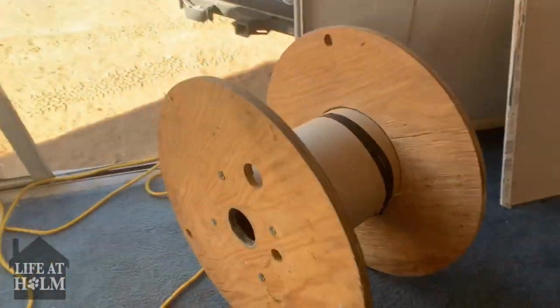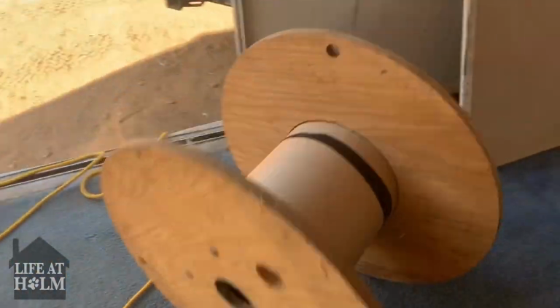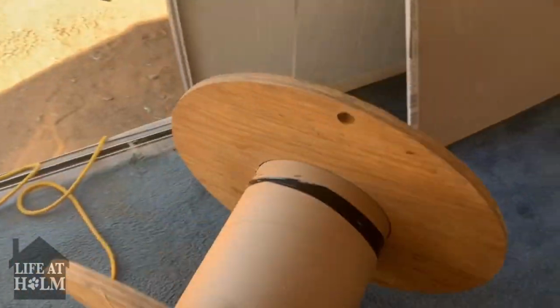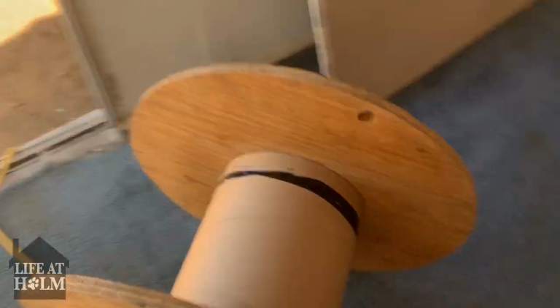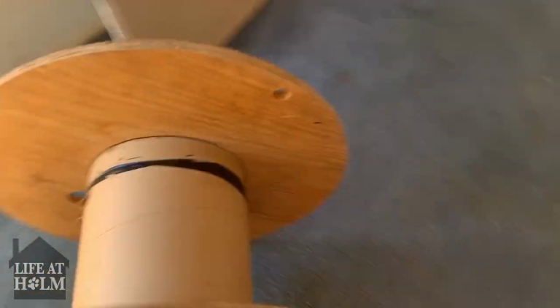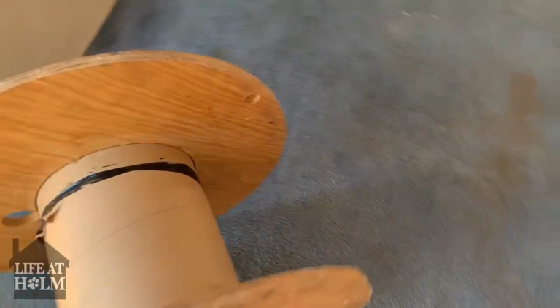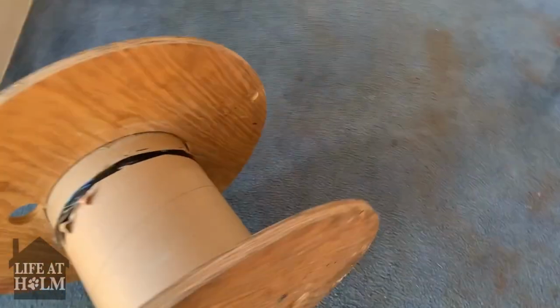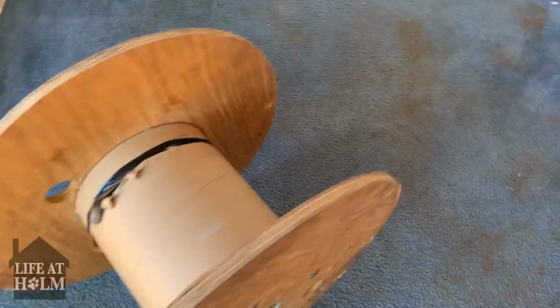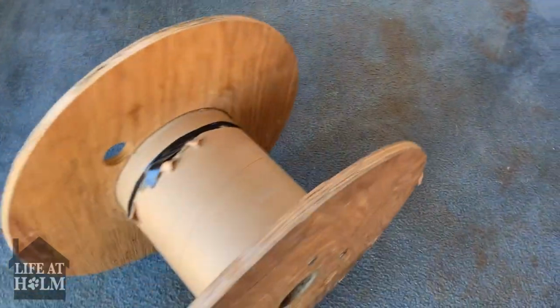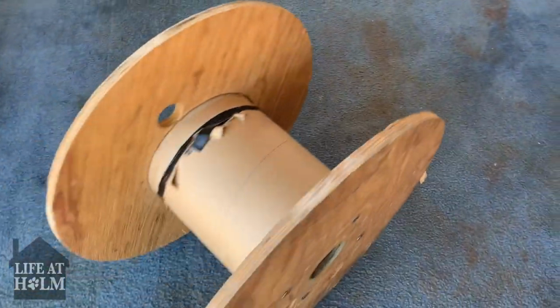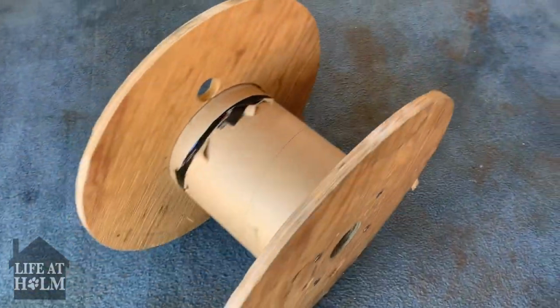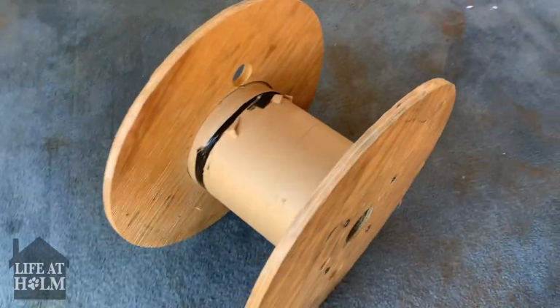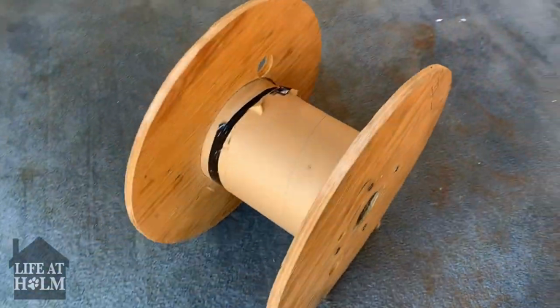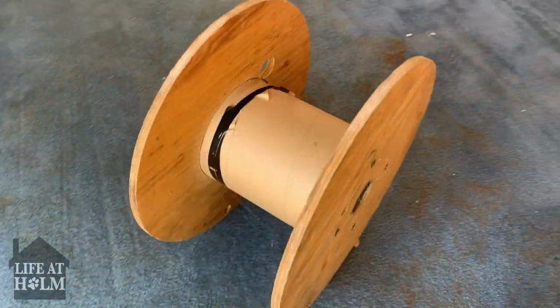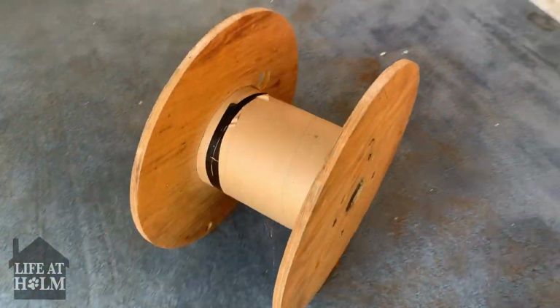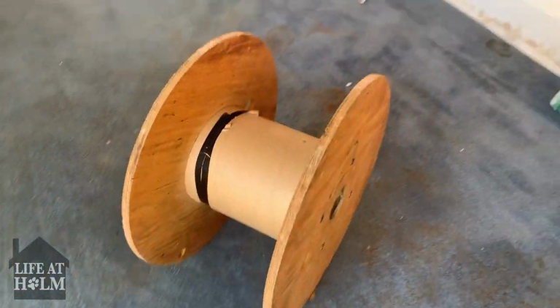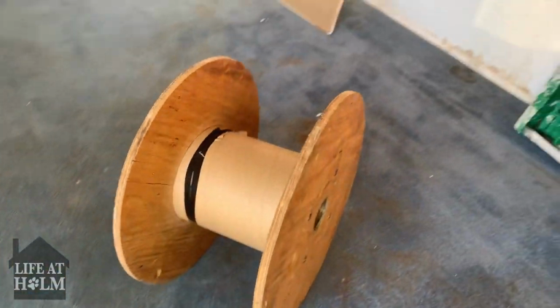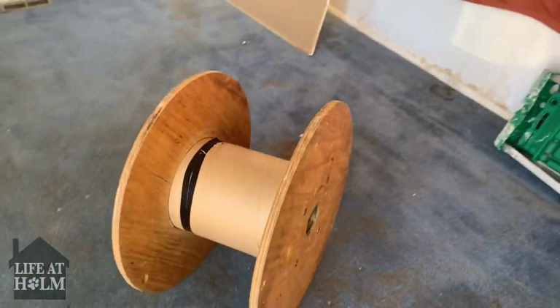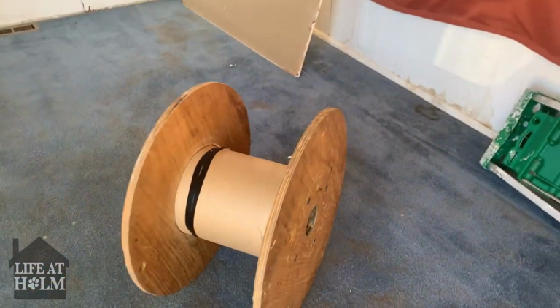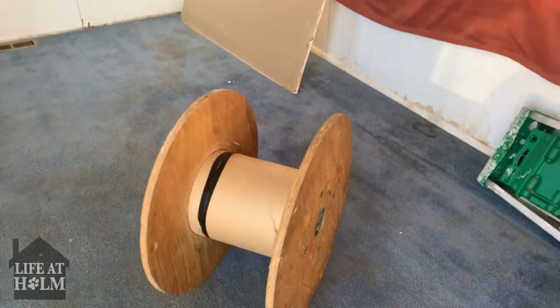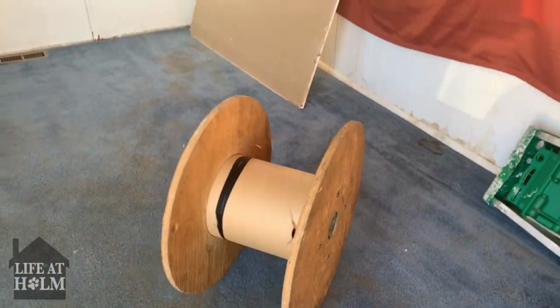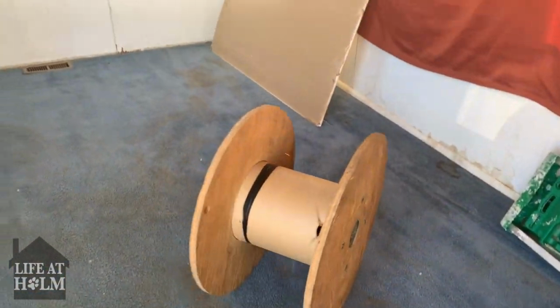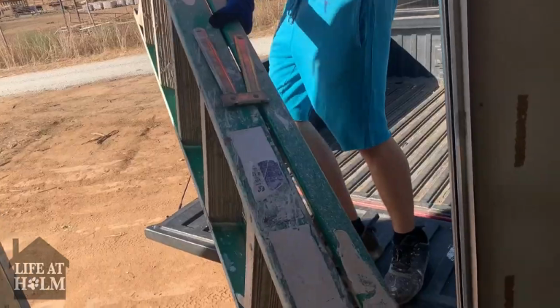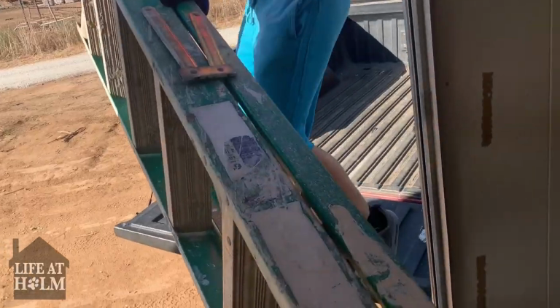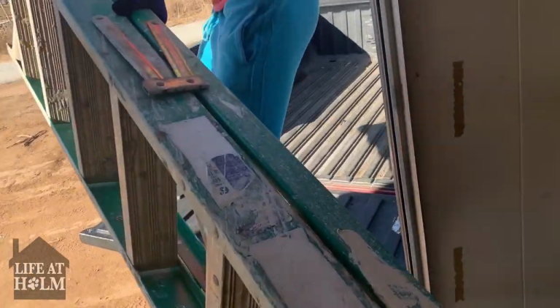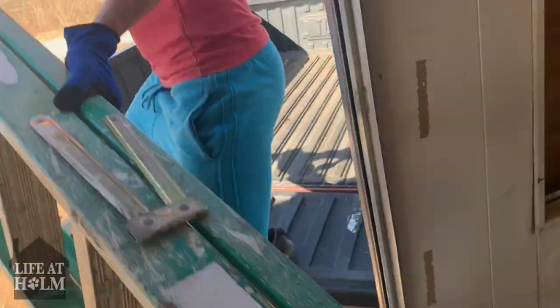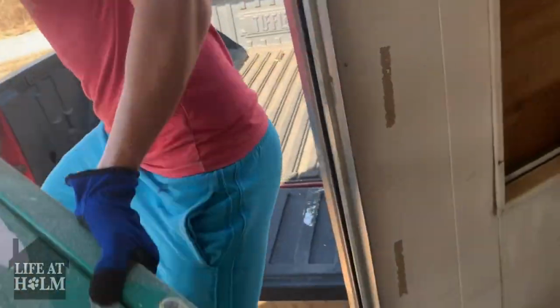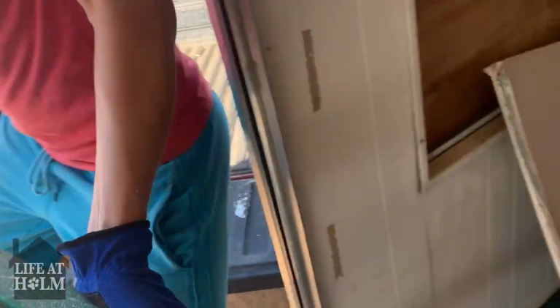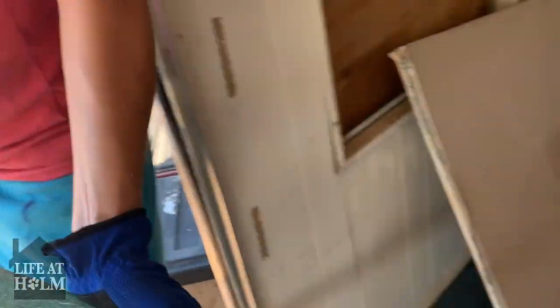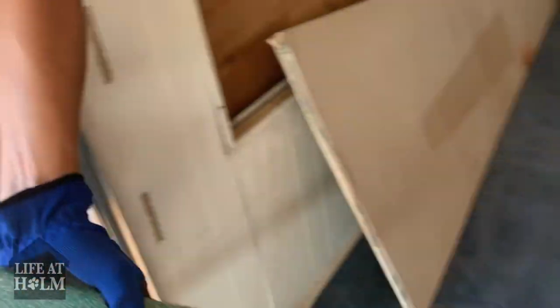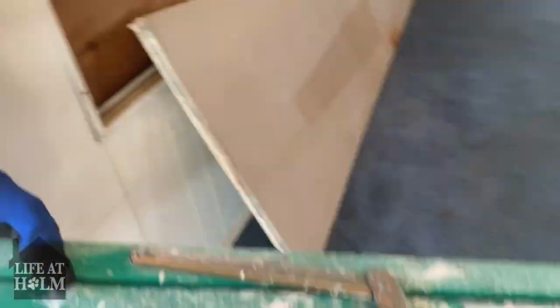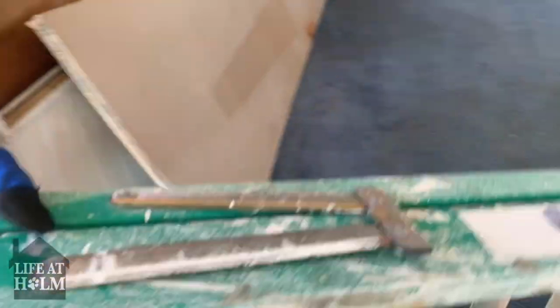That piece can just be used anywhere you need a little step.